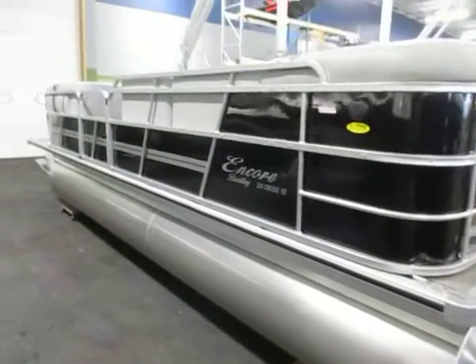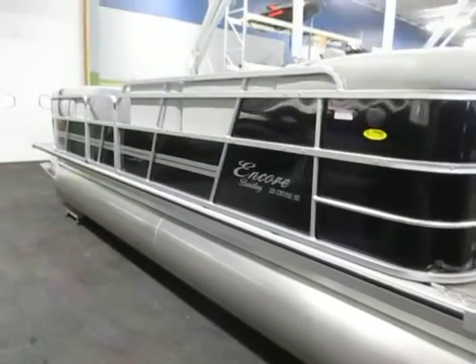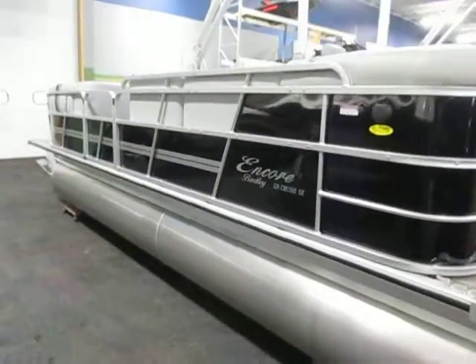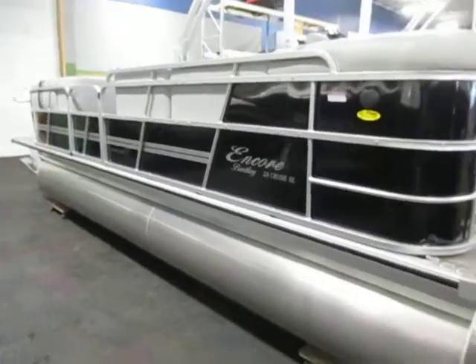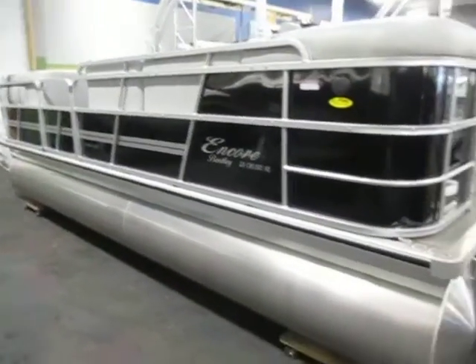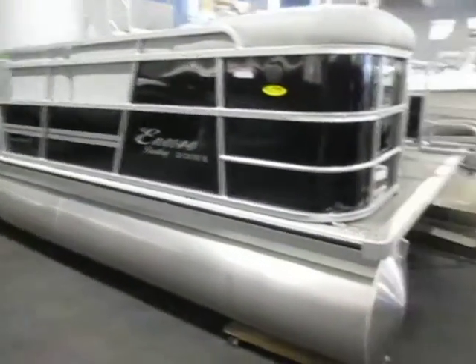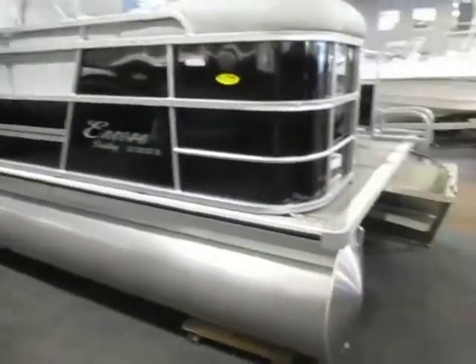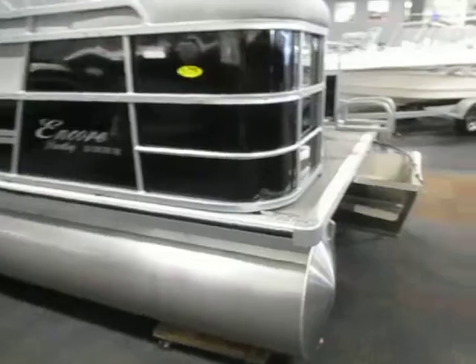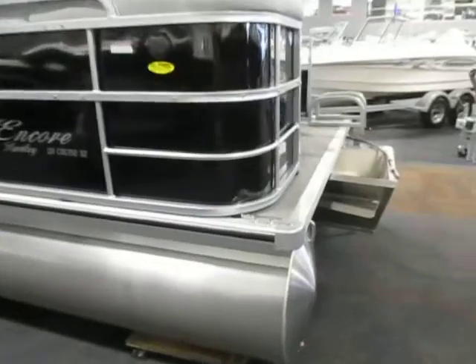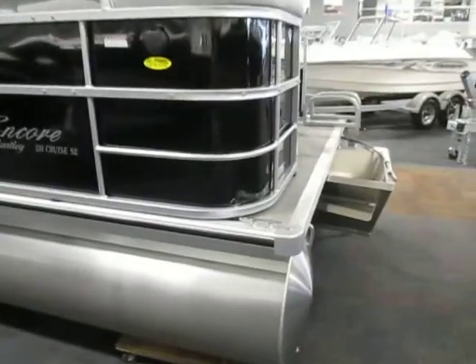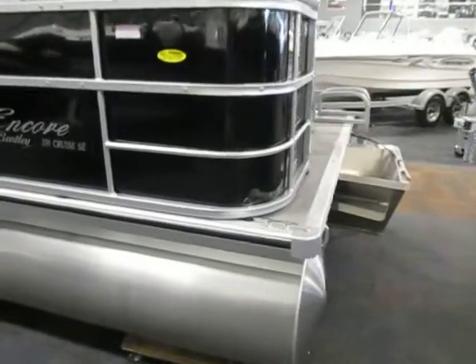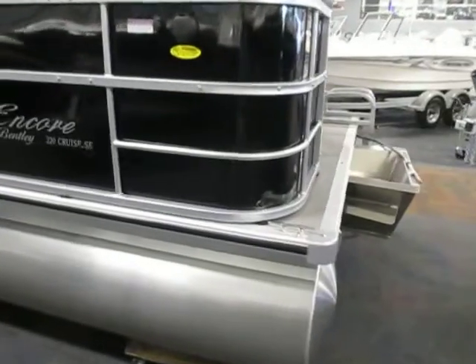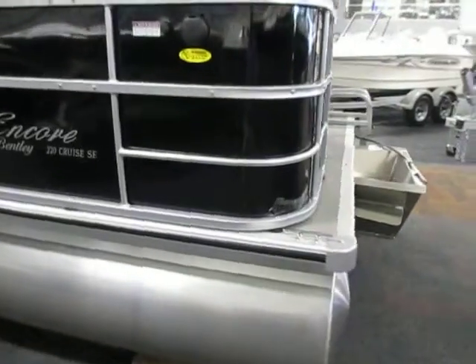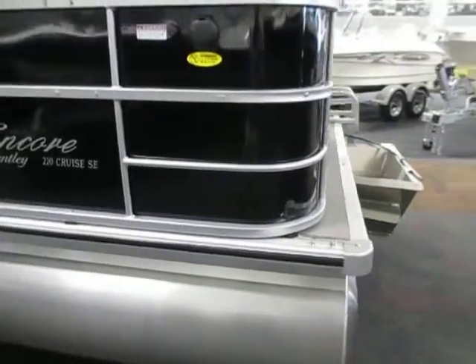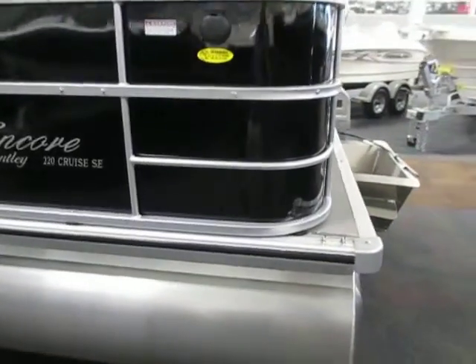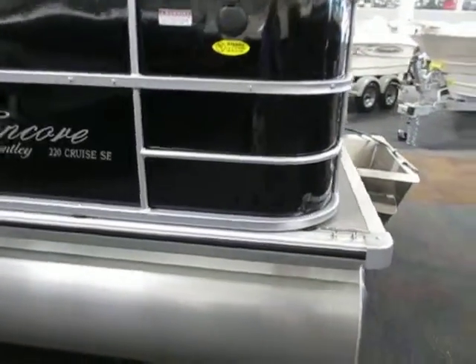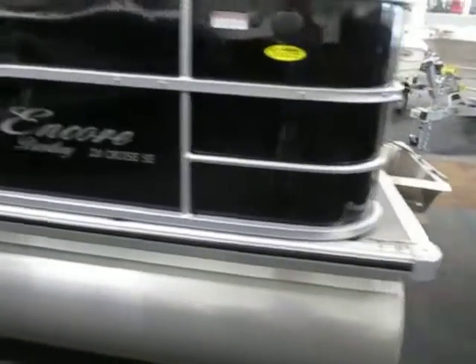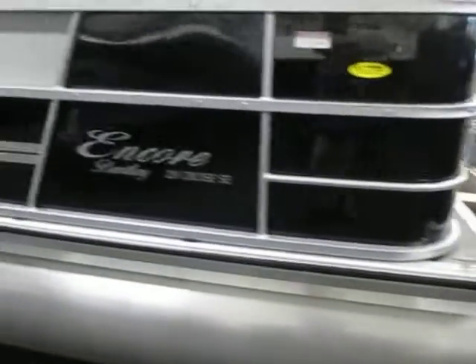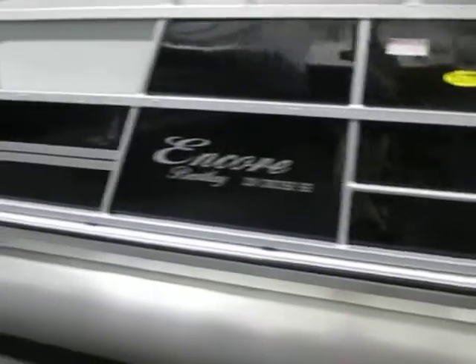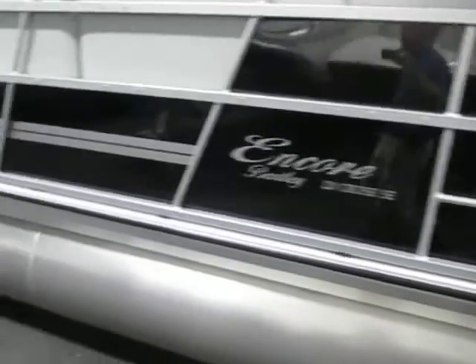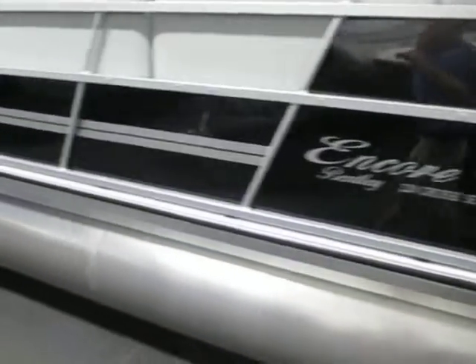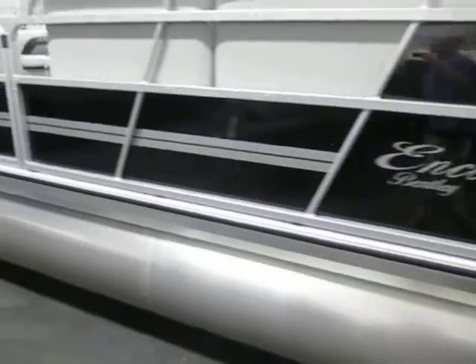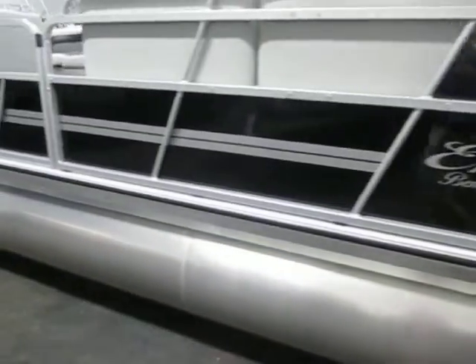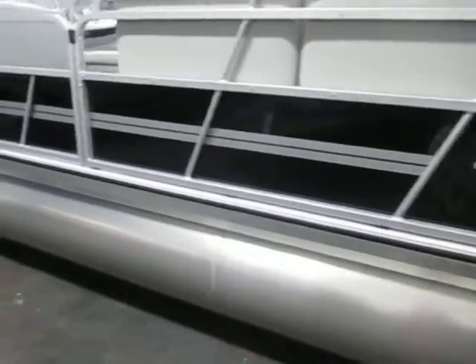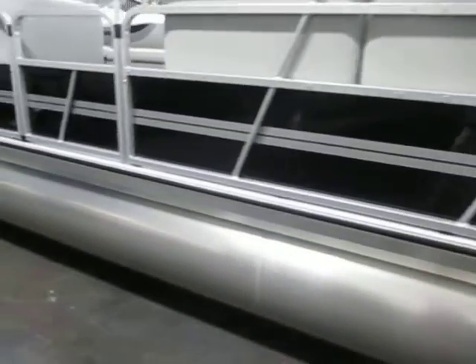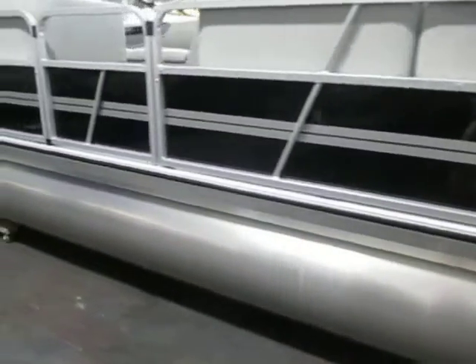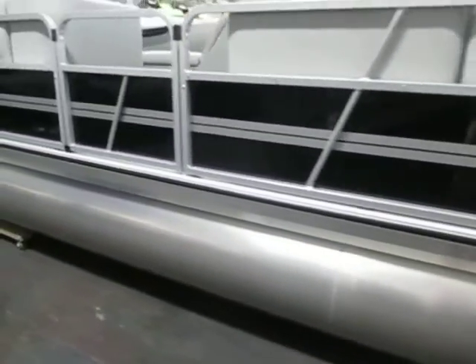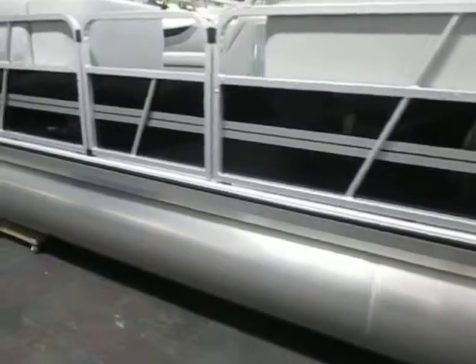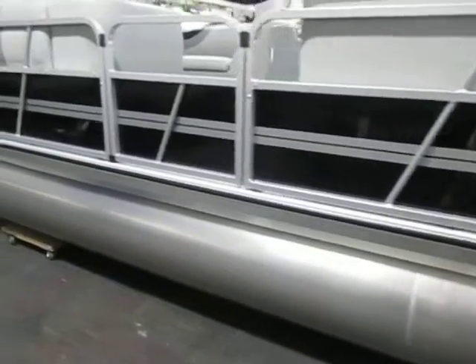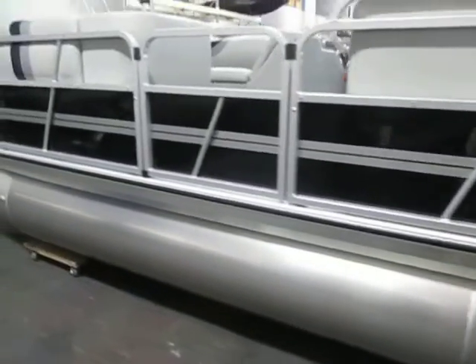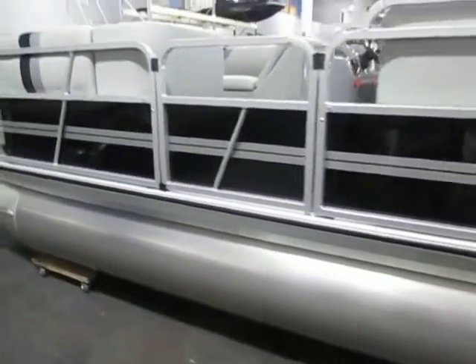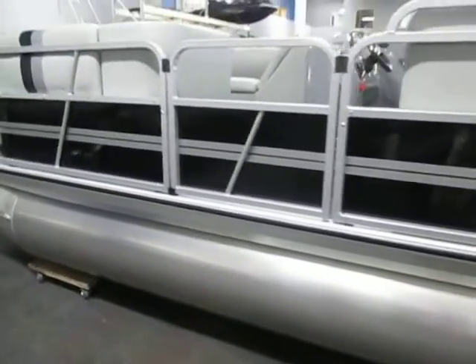The trailer is not included, but float-on bunk trailers can be purchased.